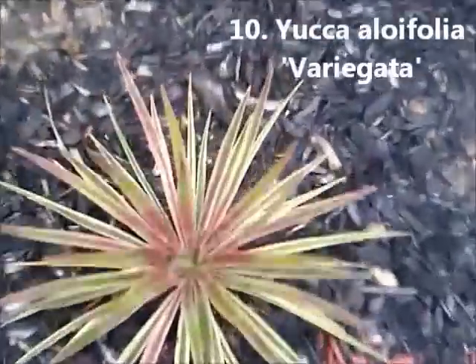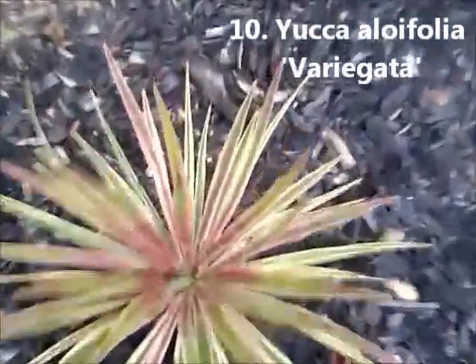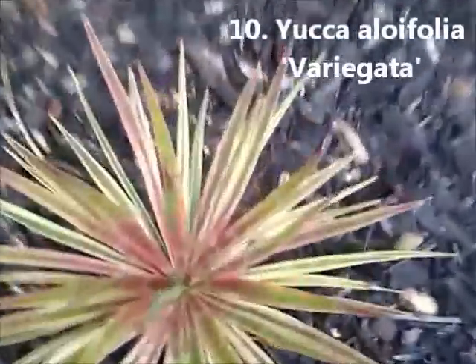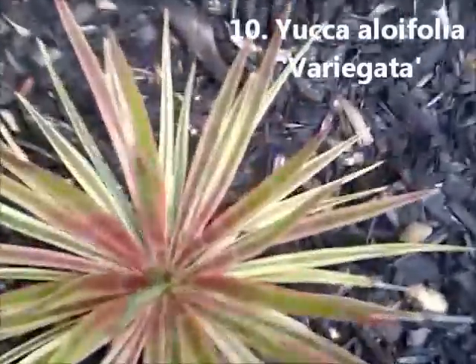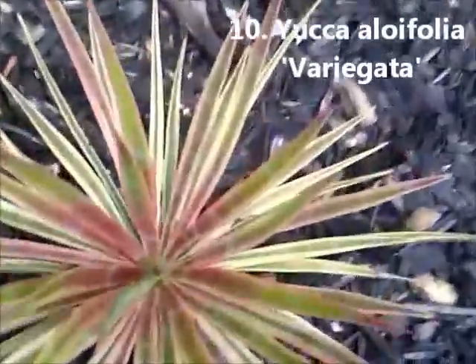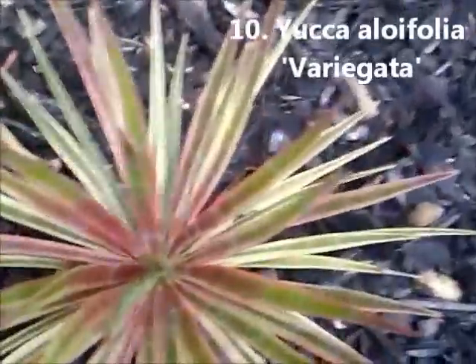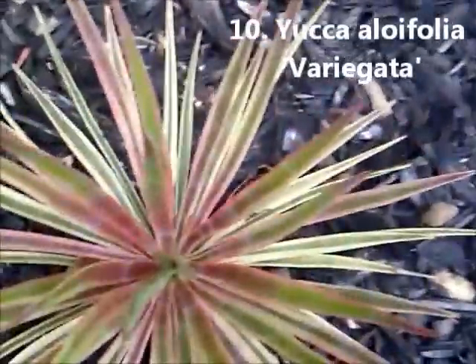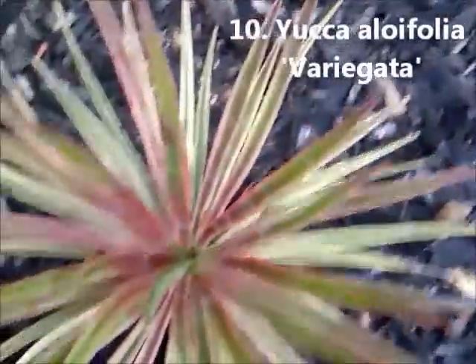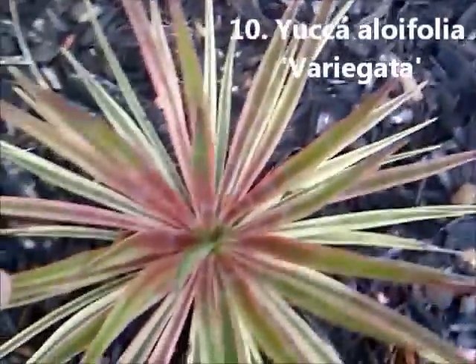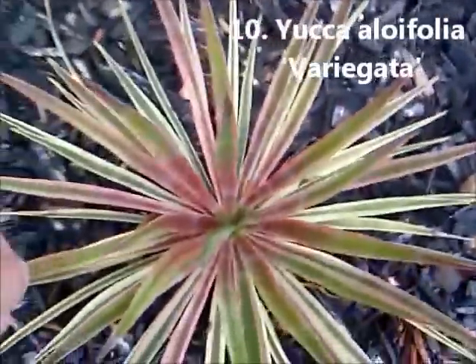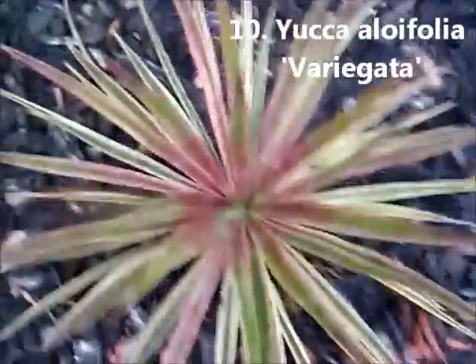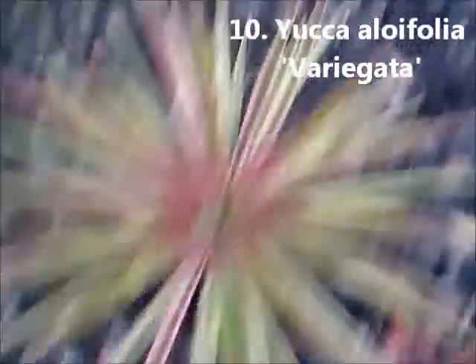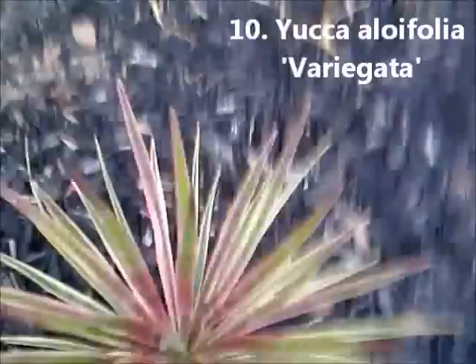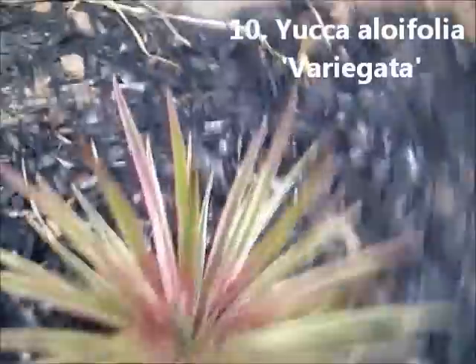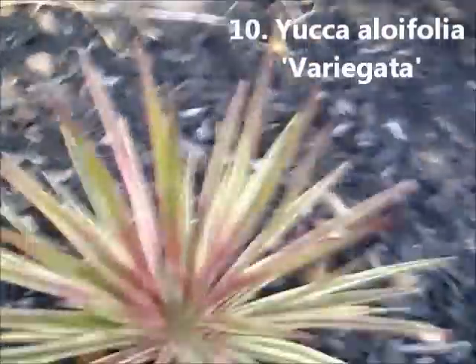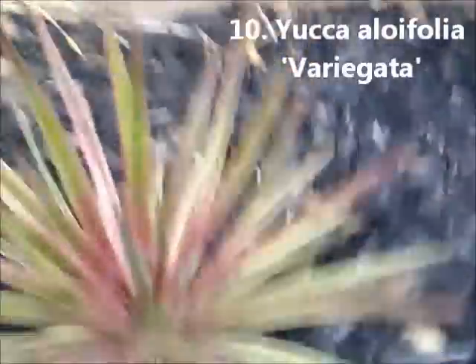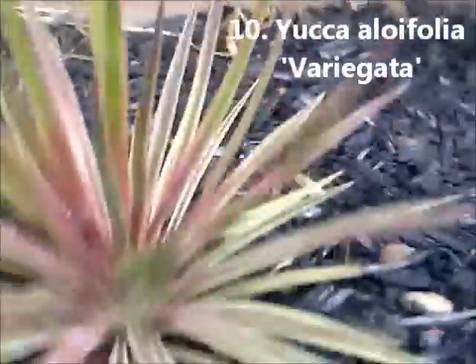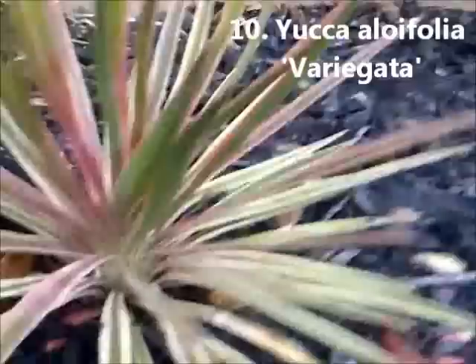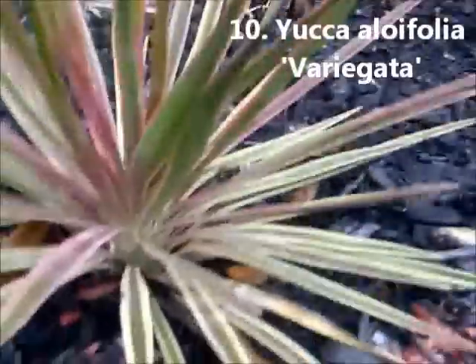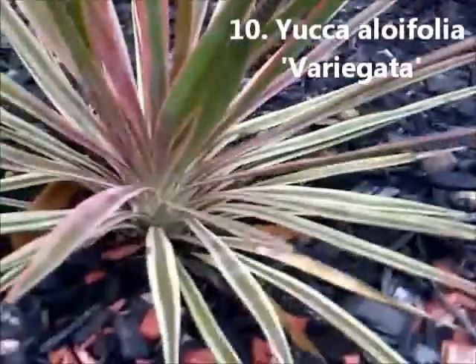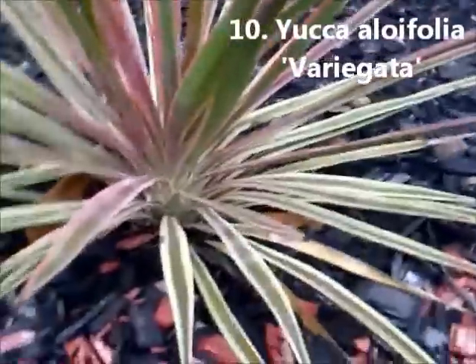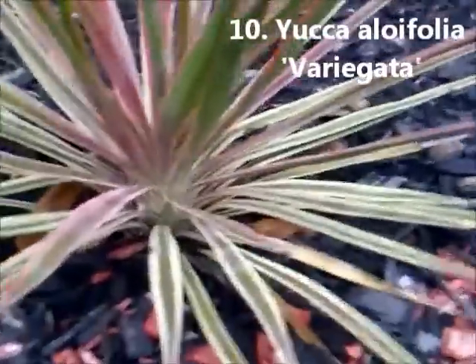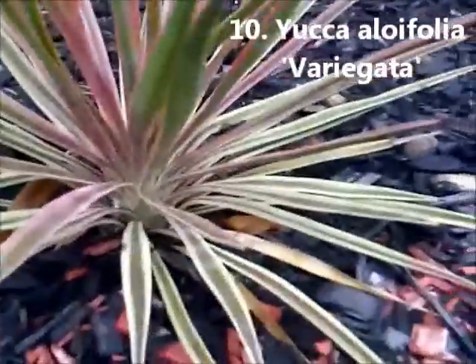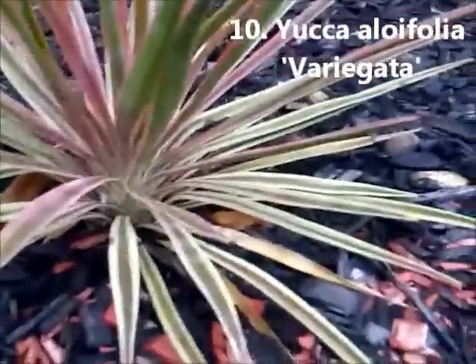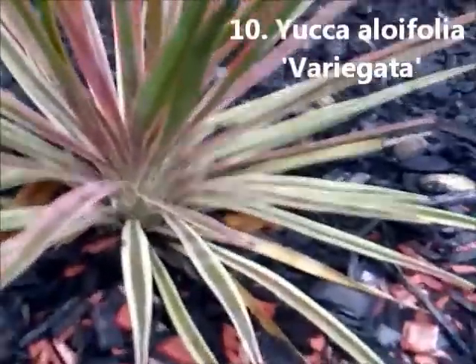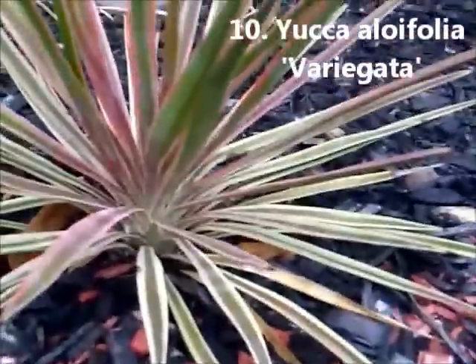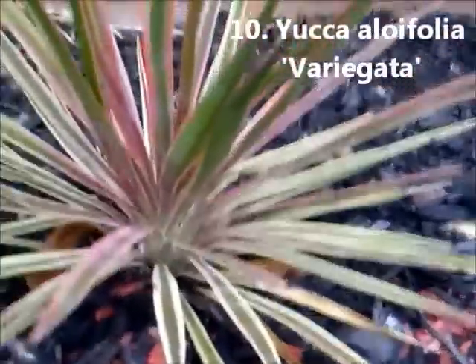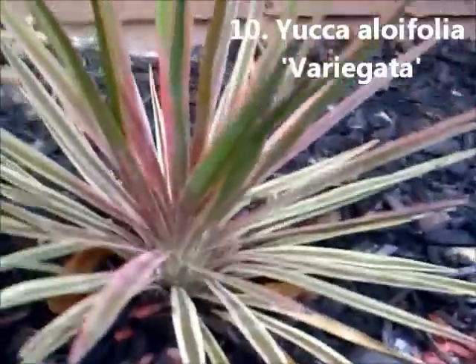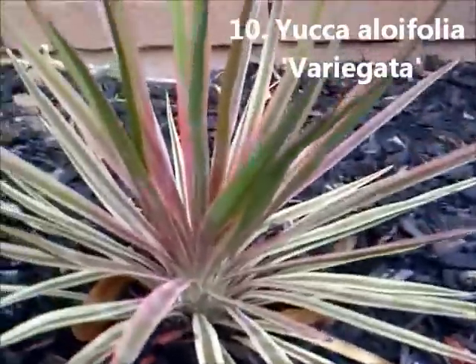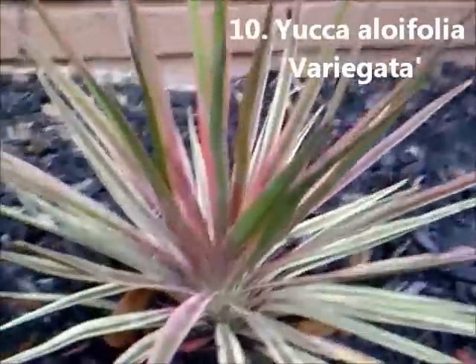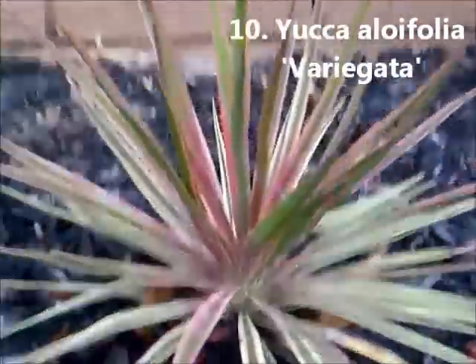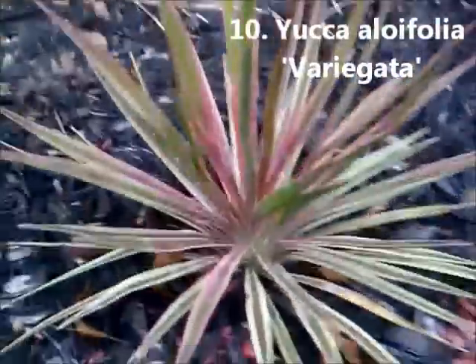Yucca Aloifolia variegata — this is the parent plant. It's very happy here. It's got some size to it.